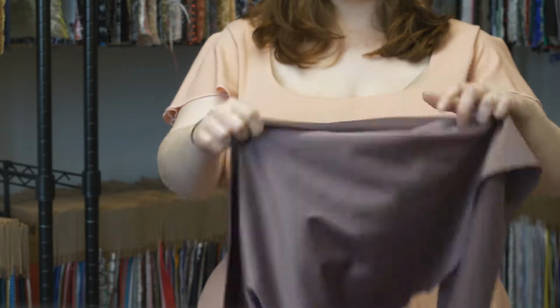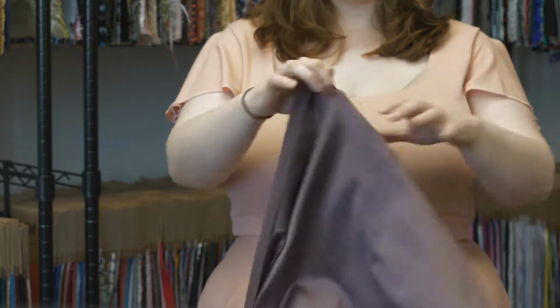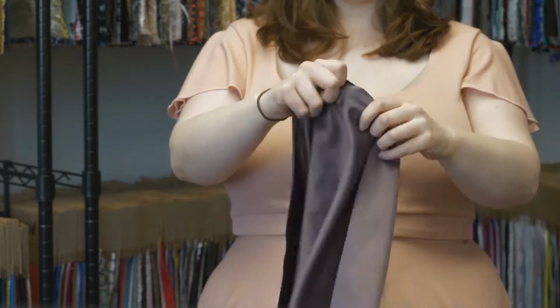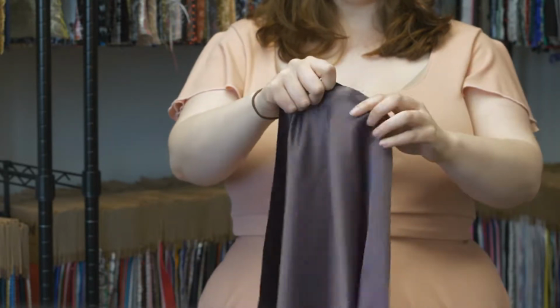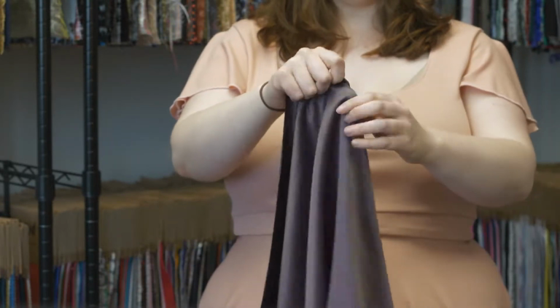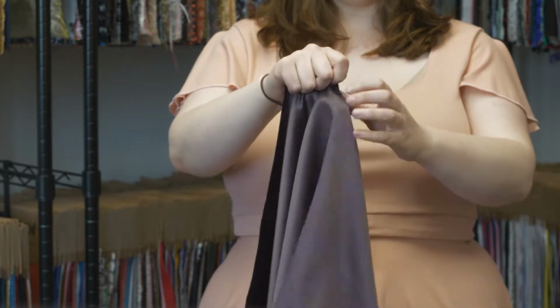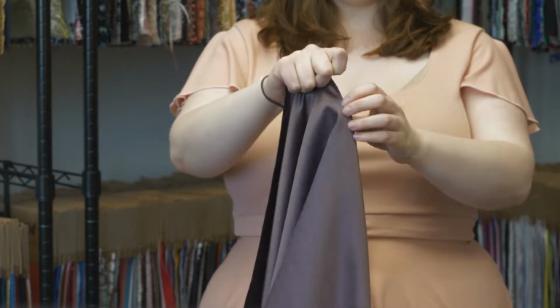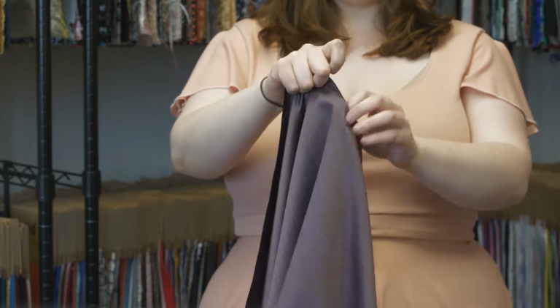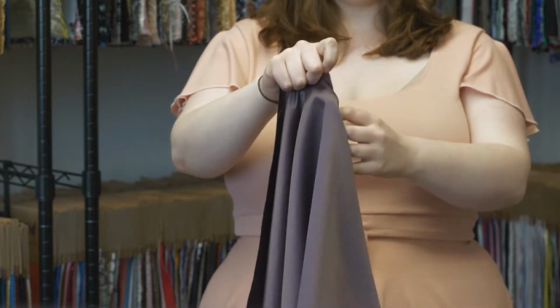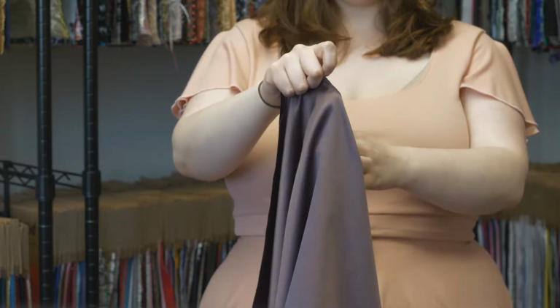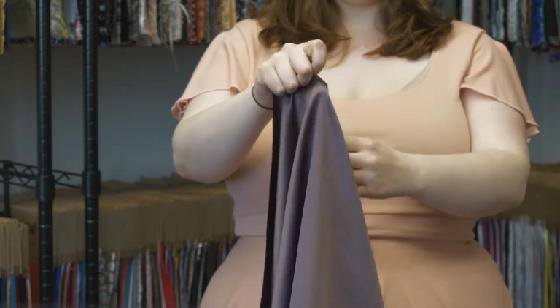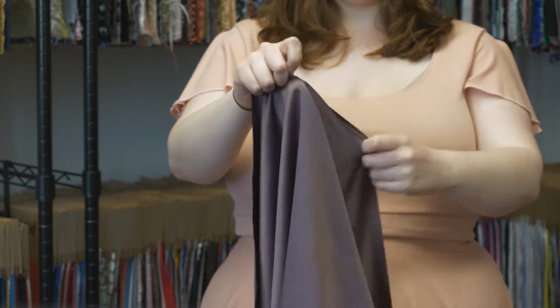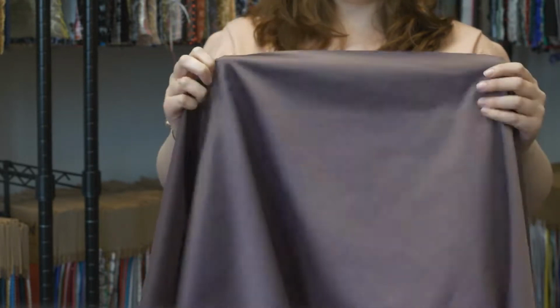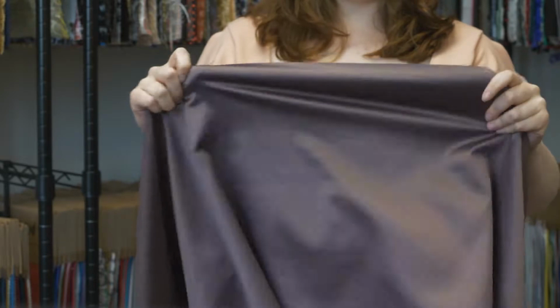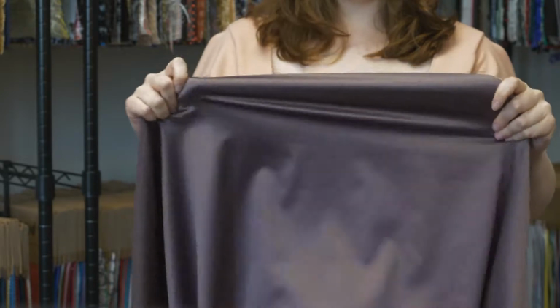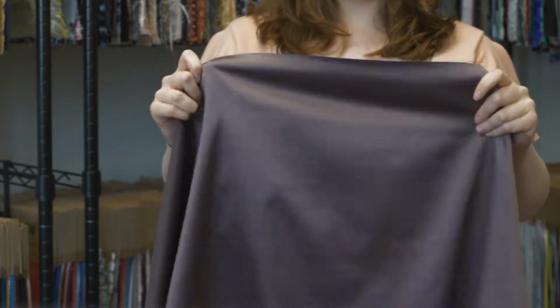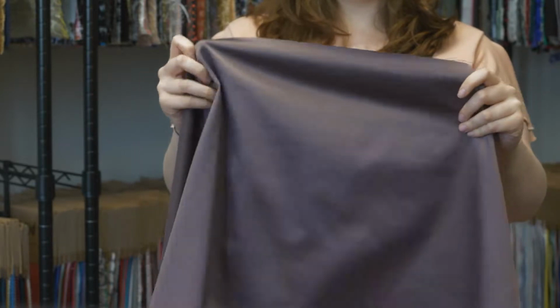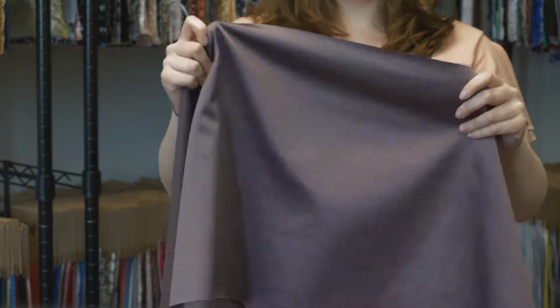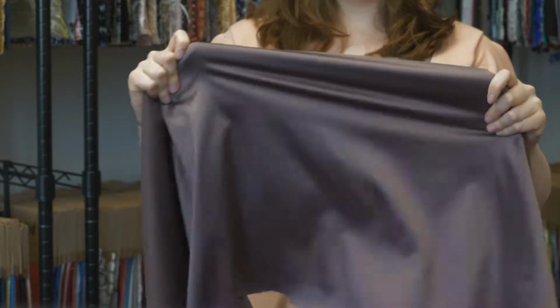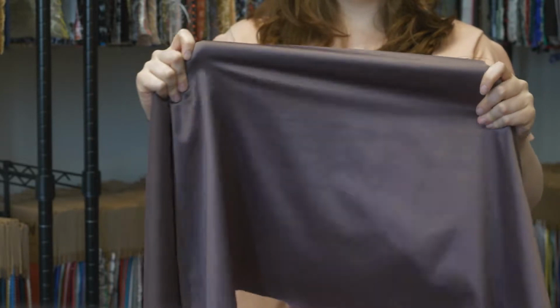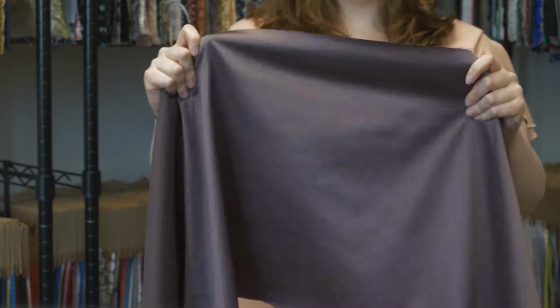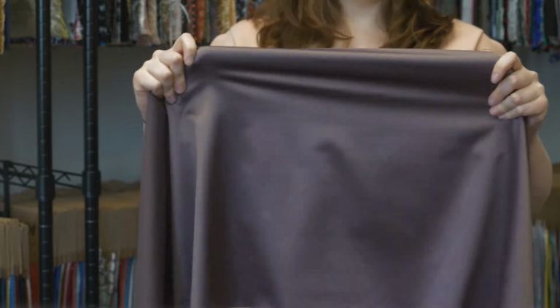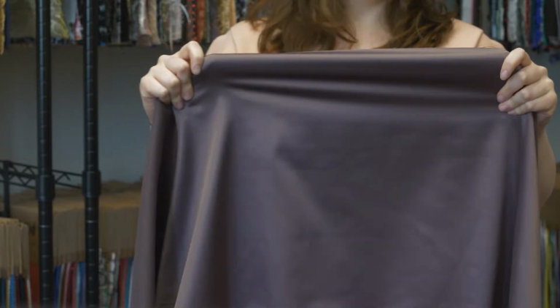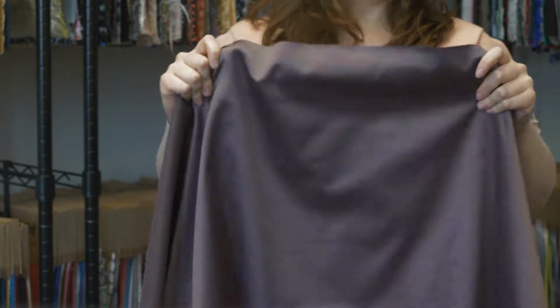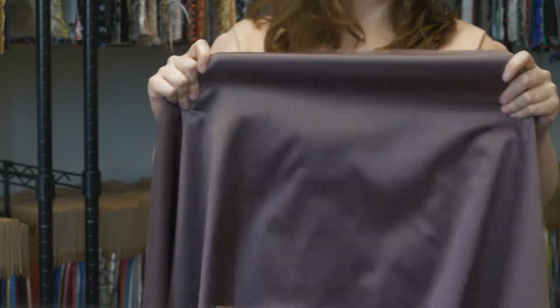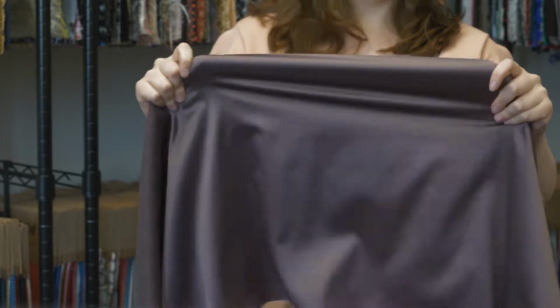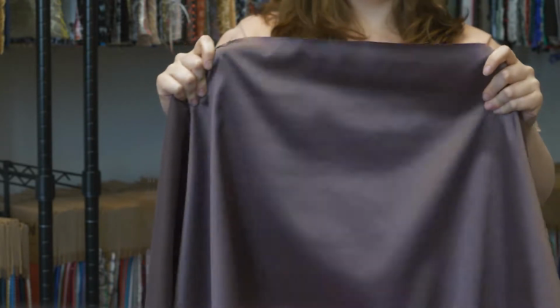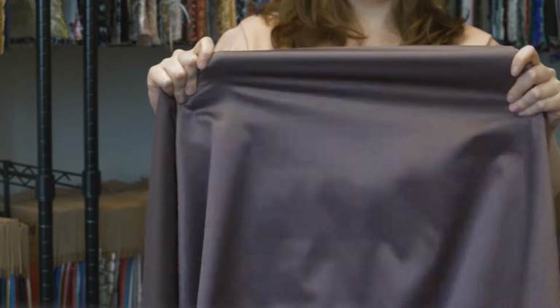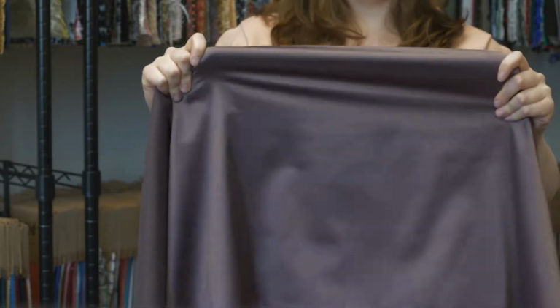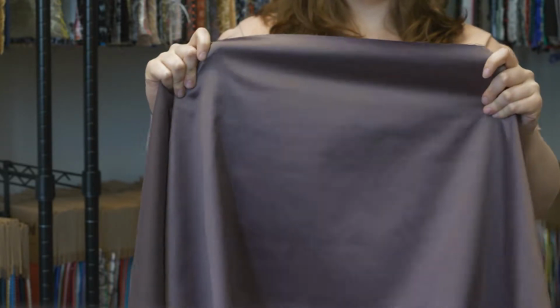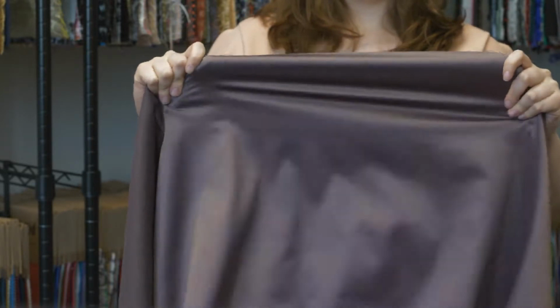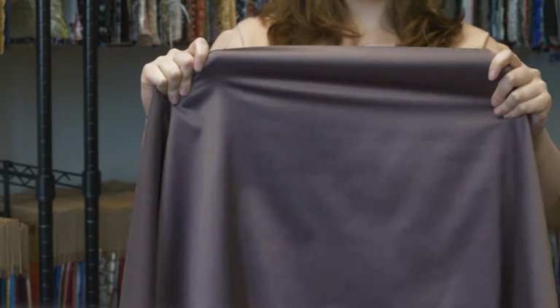It has a supple, slippery hand and excellent stretch, although it is a little sheer when it's stretched.